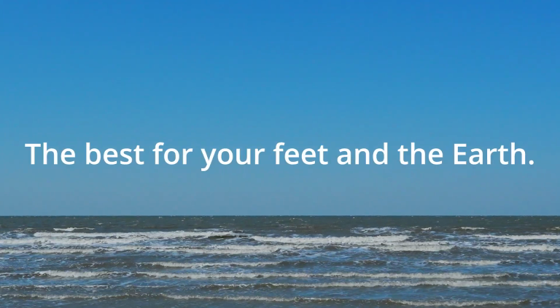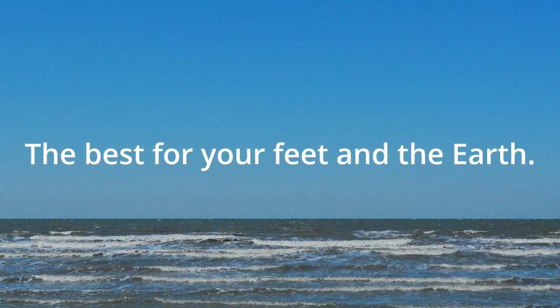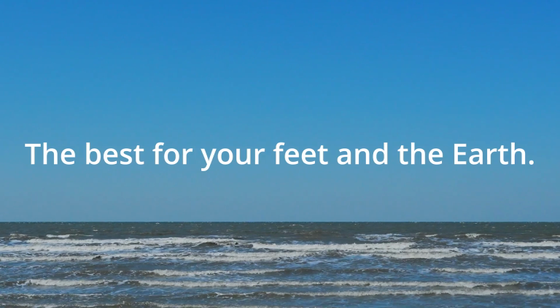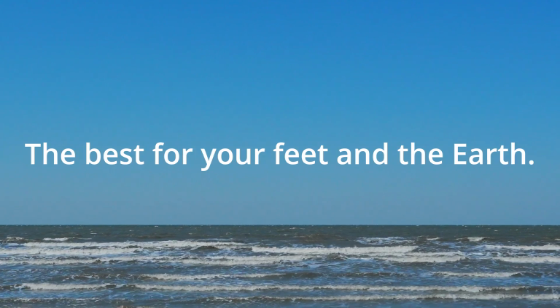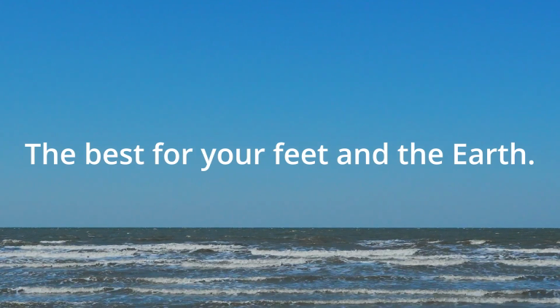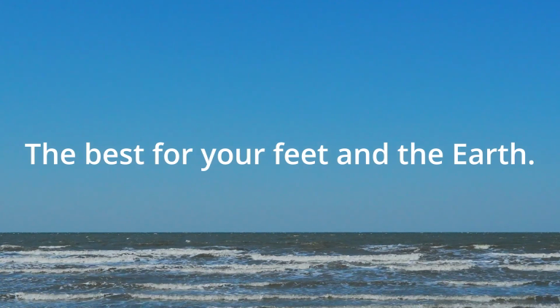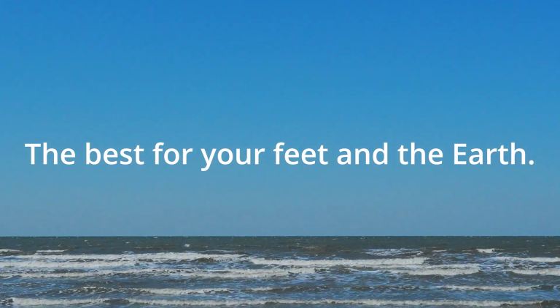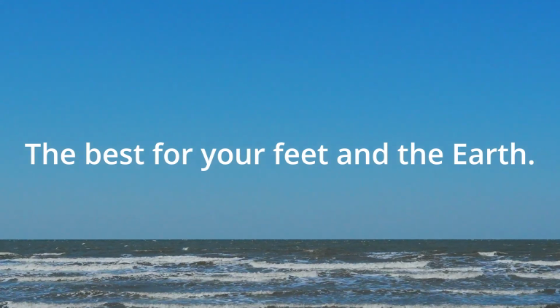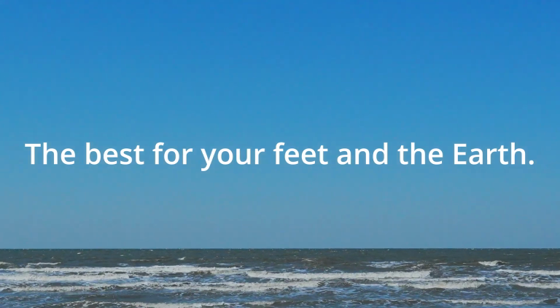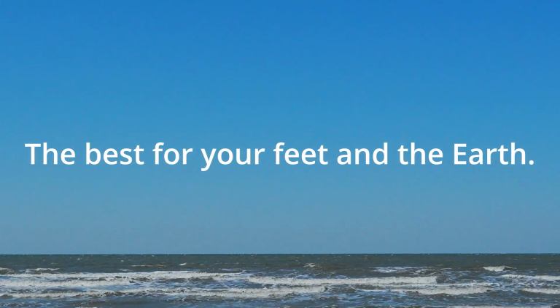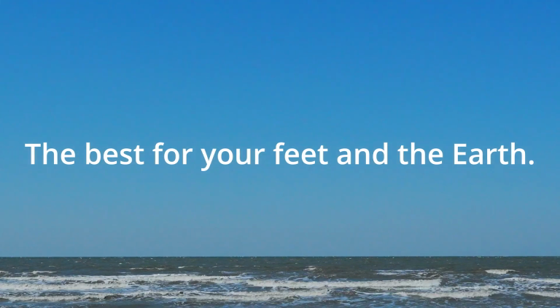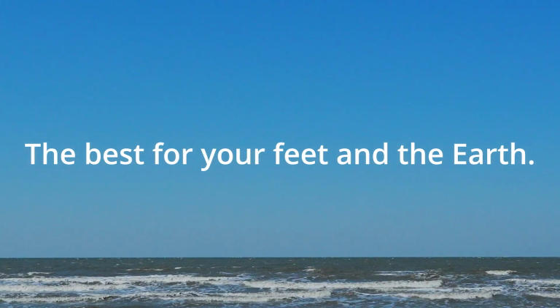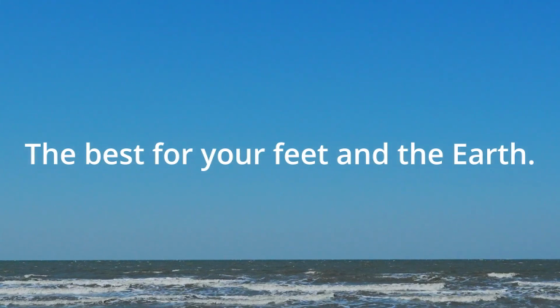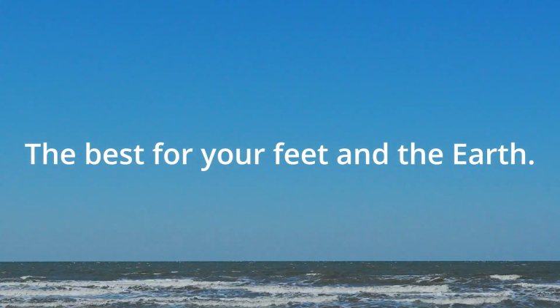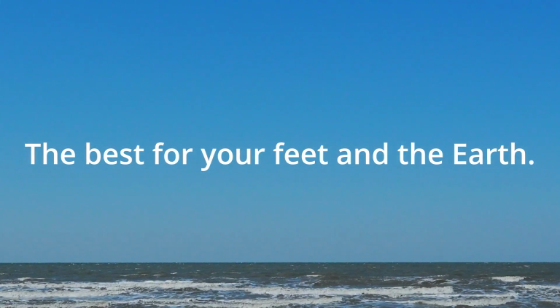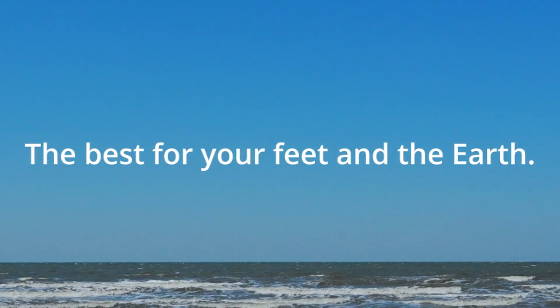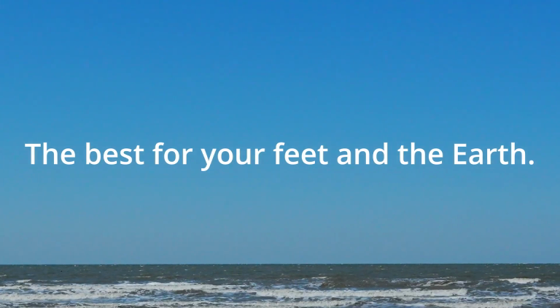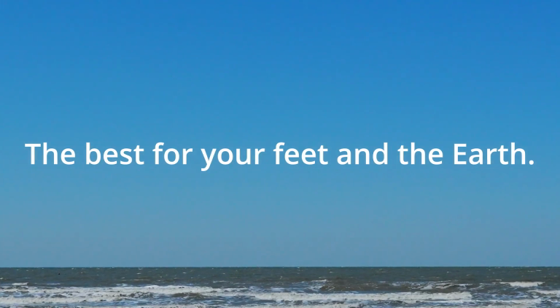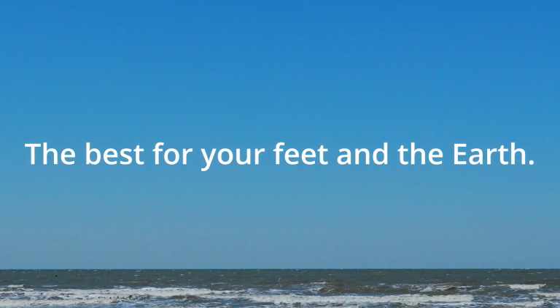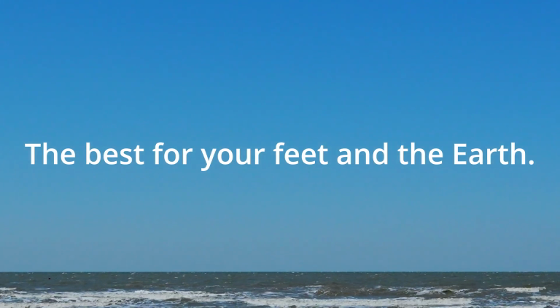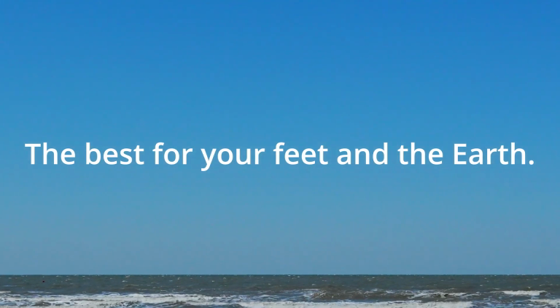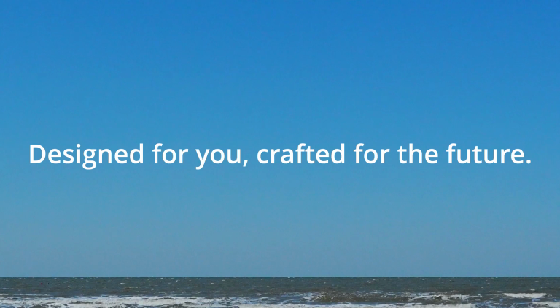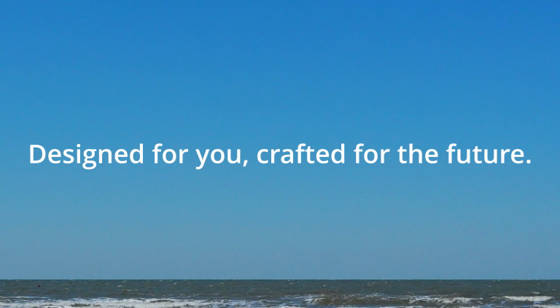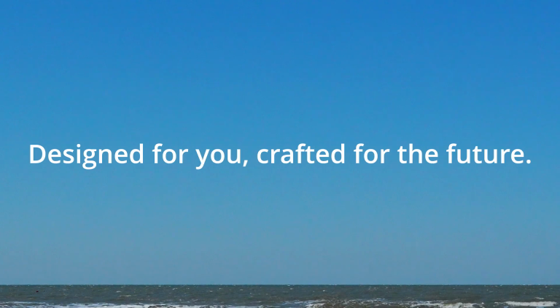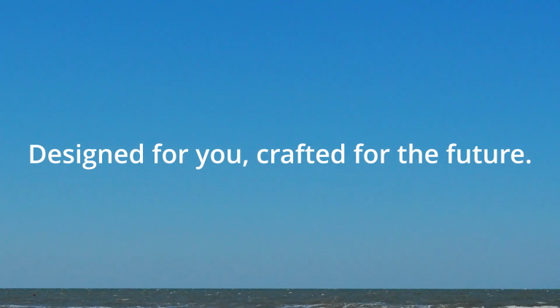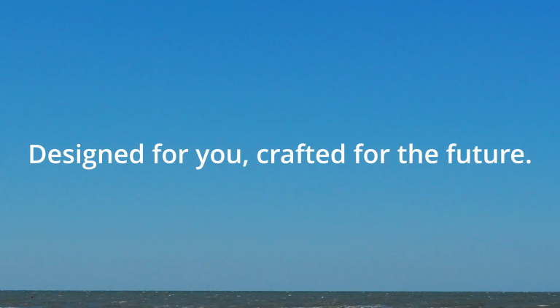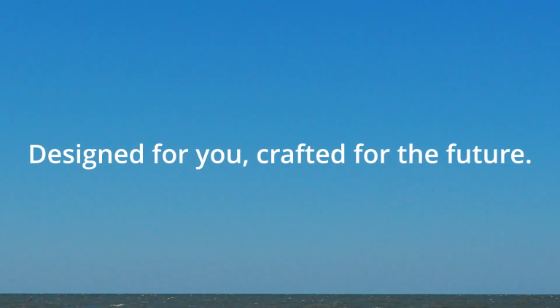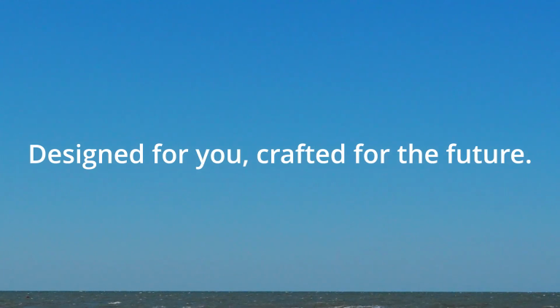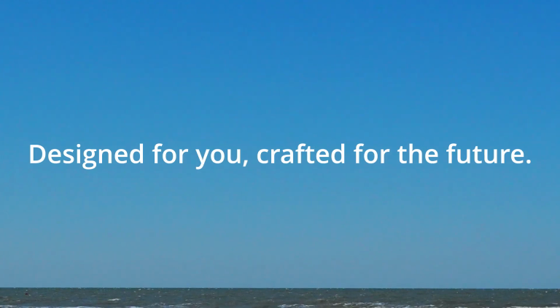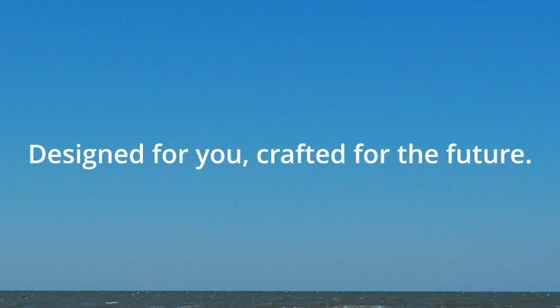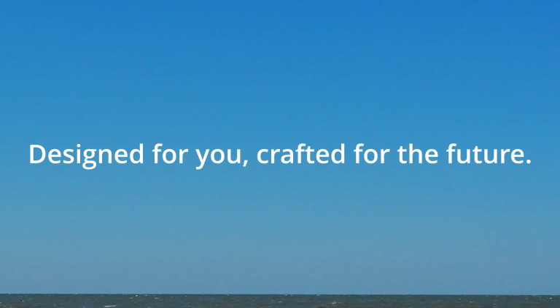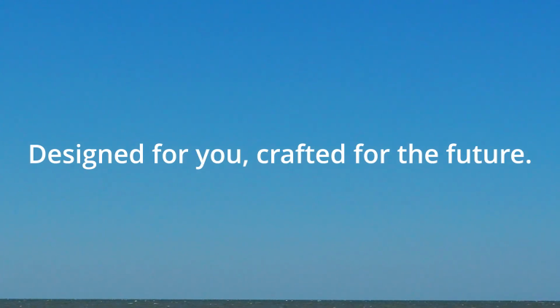The best for your feet and the earth — designed for you, crafted for the future.